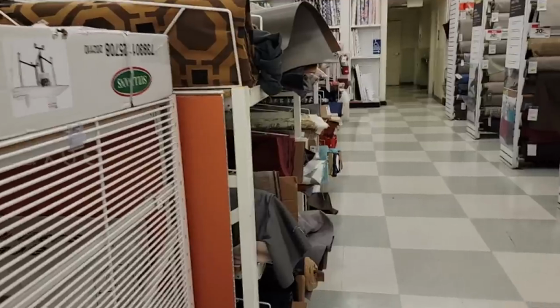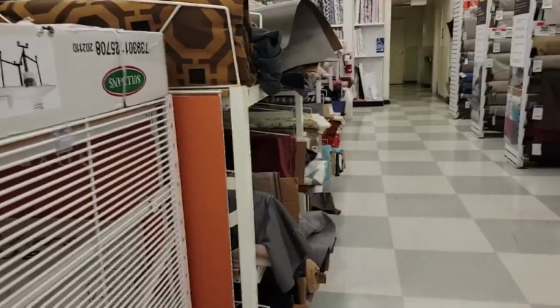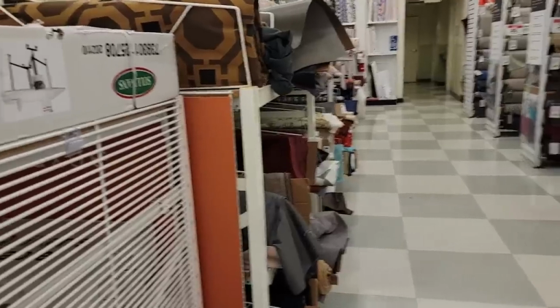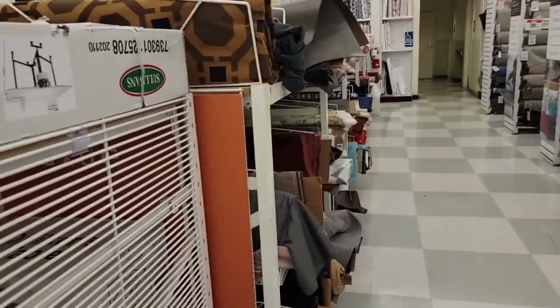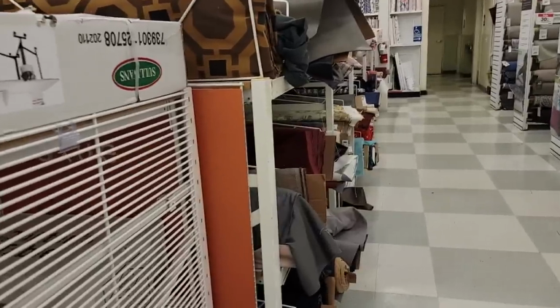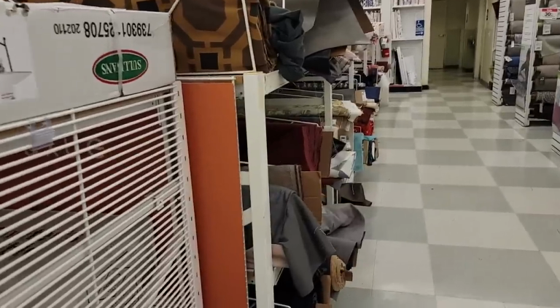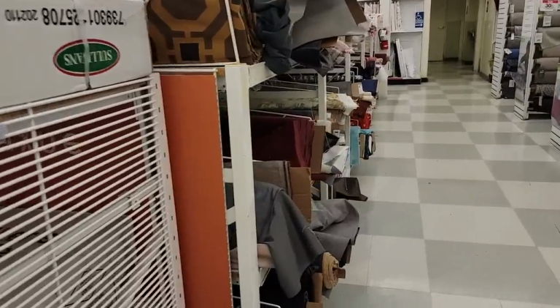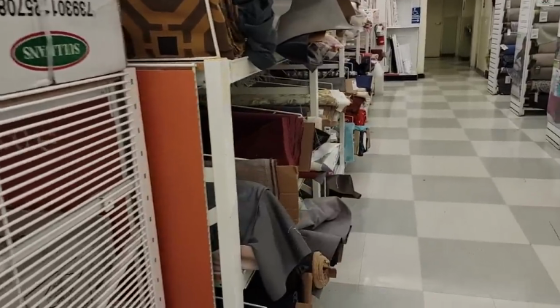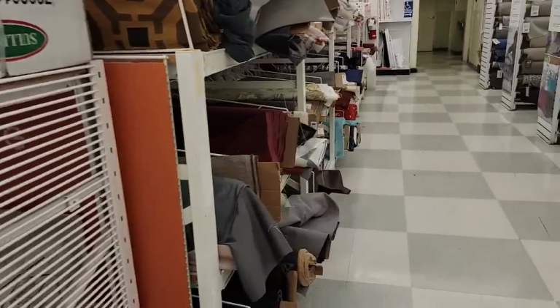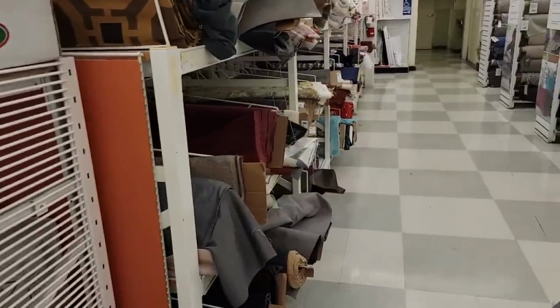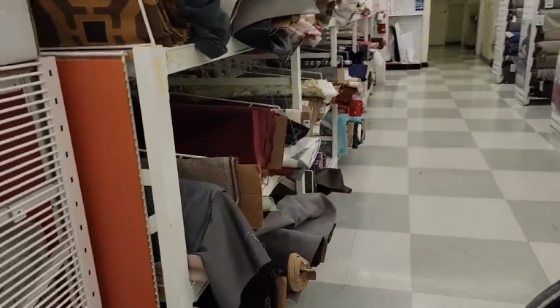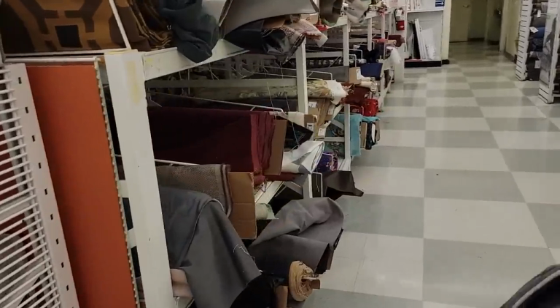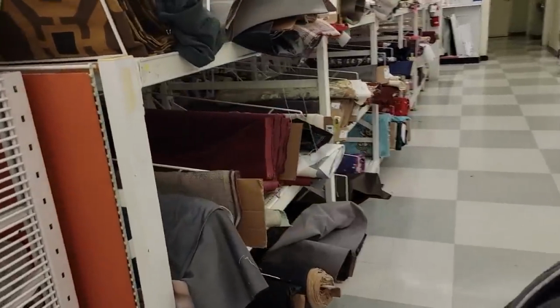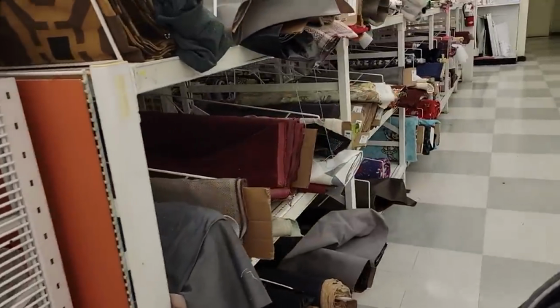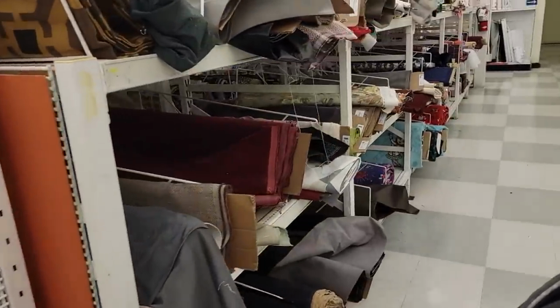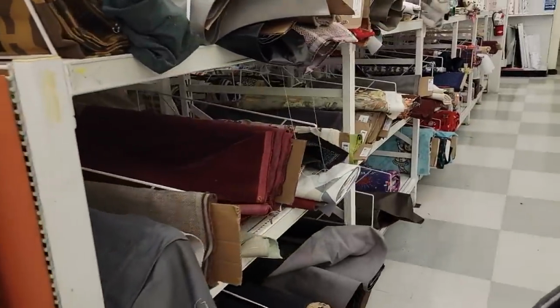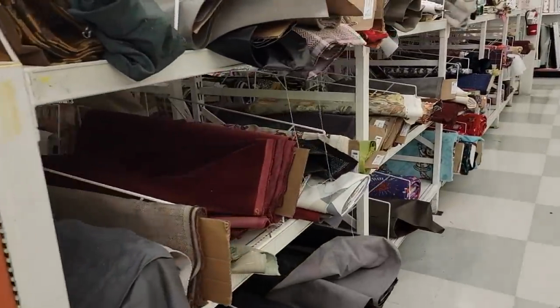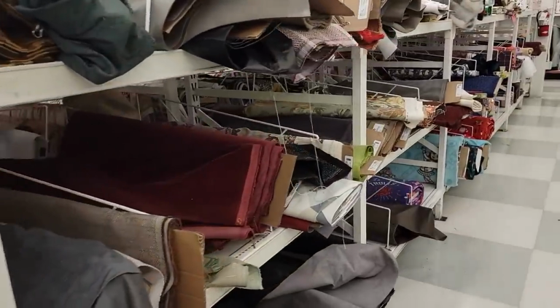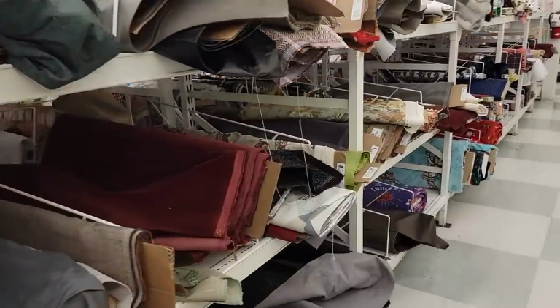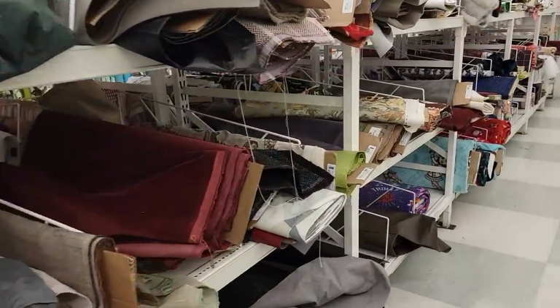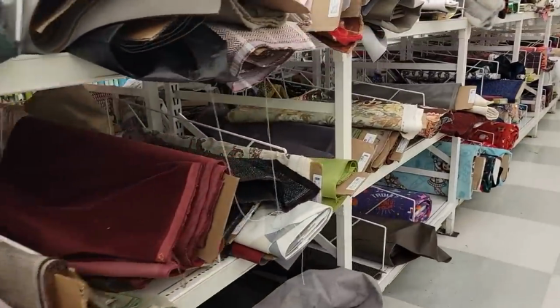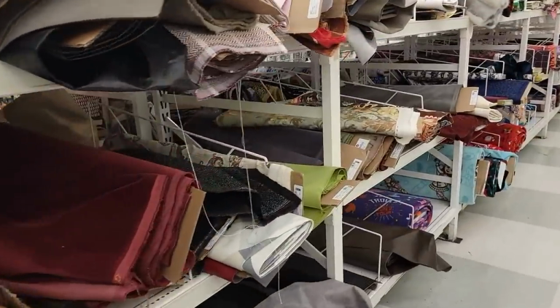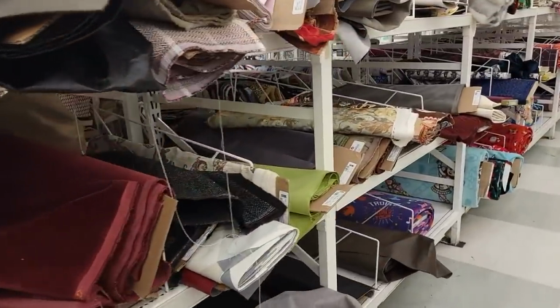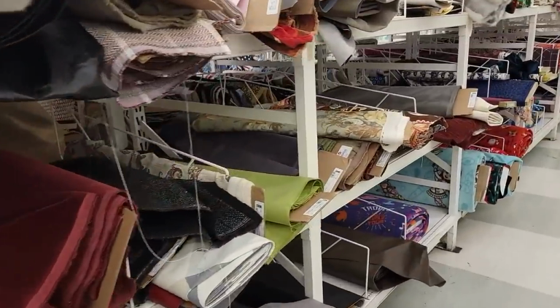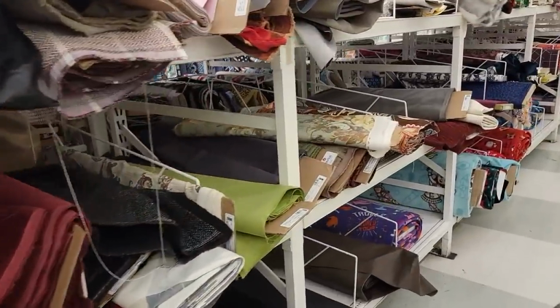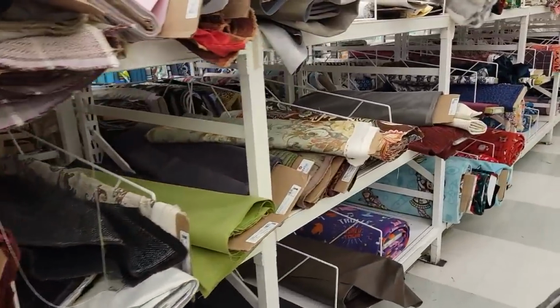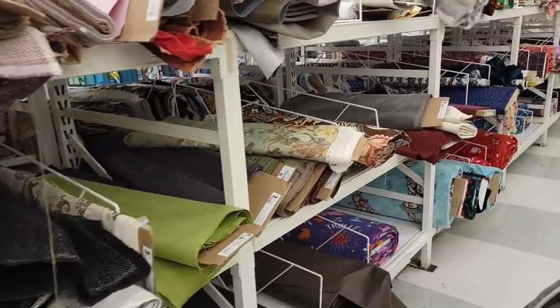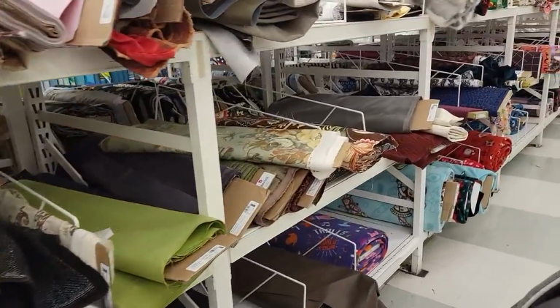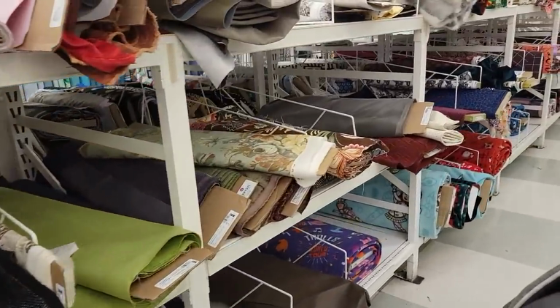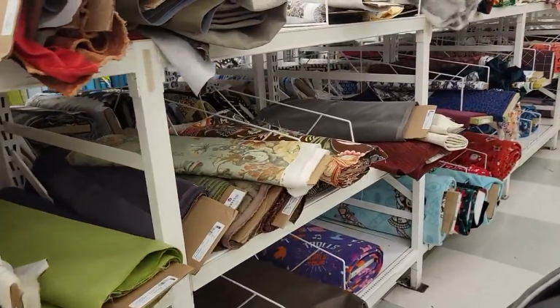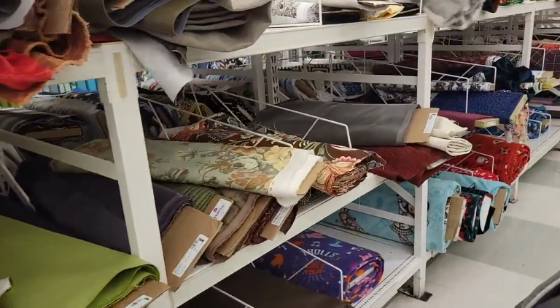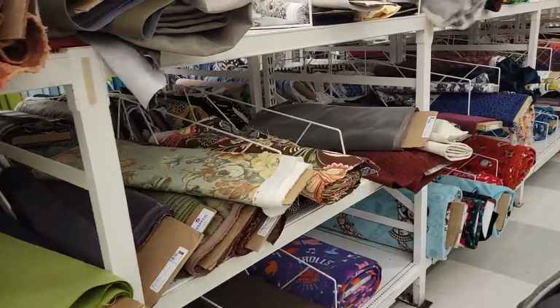Since I didn't find any fabrics in the price range that I was hoping for, I went to Joann's and checked their clearance section.